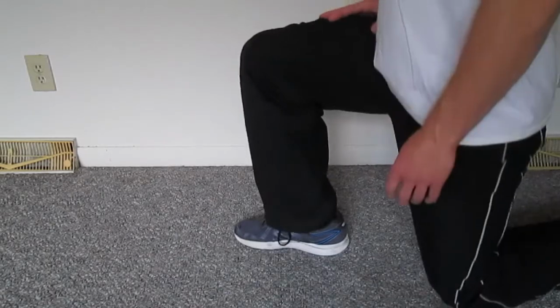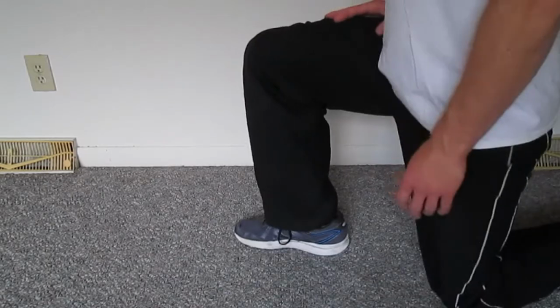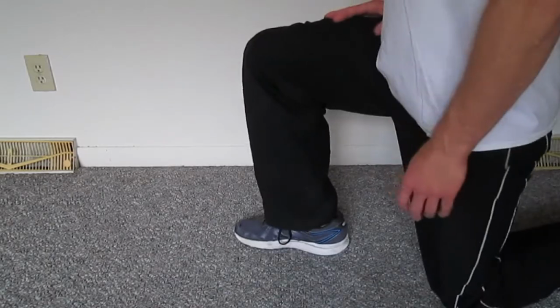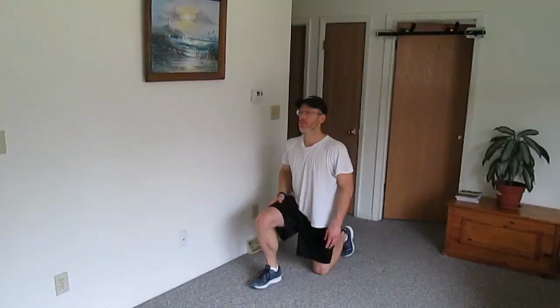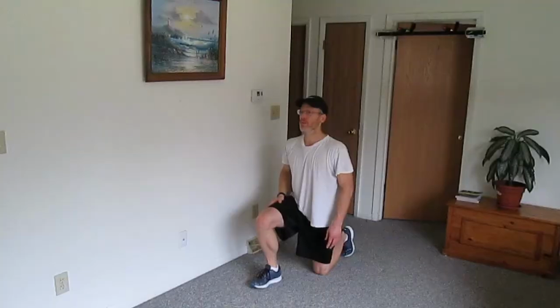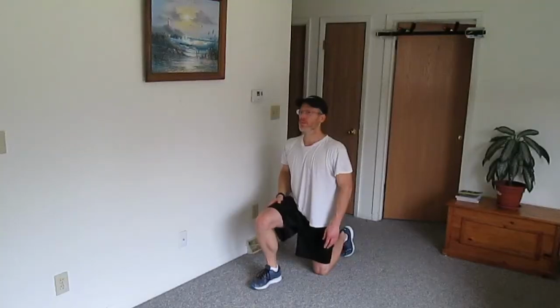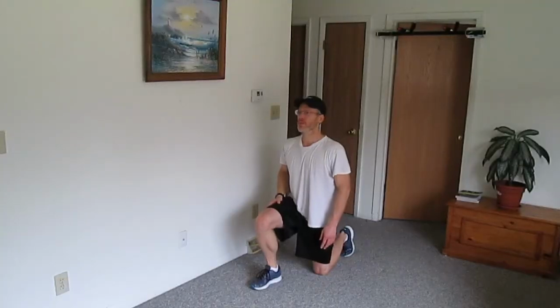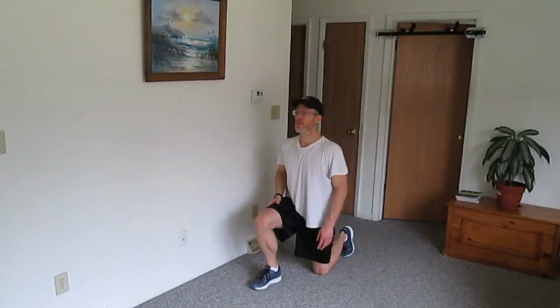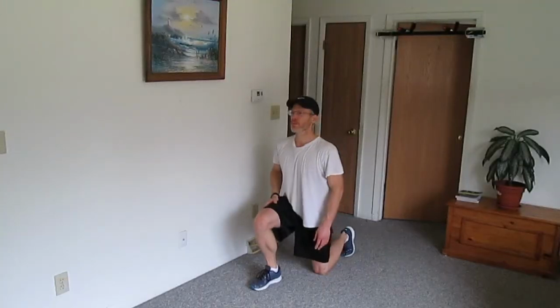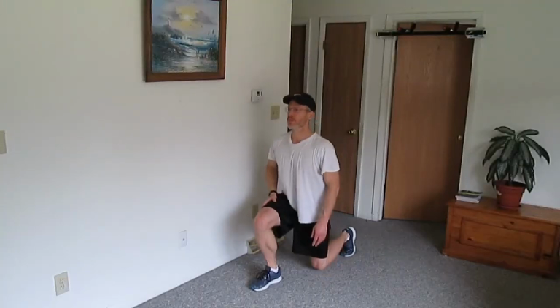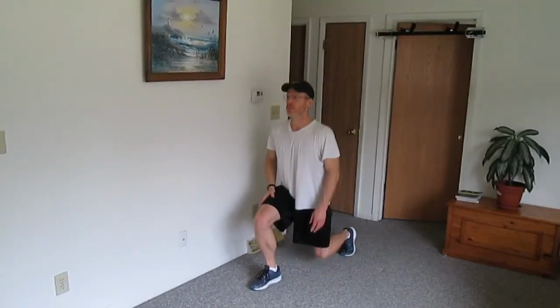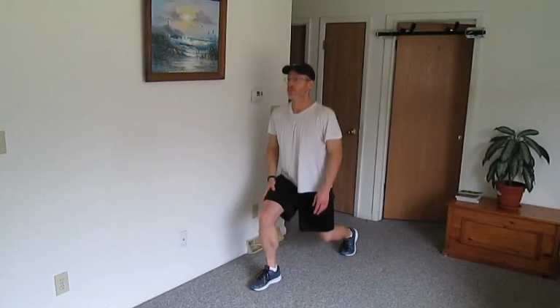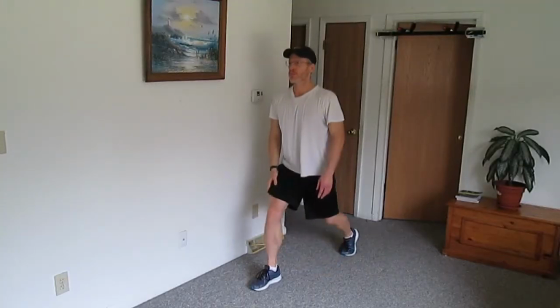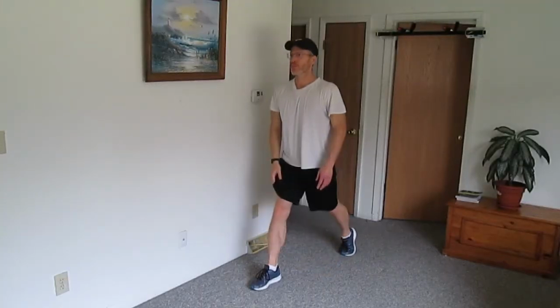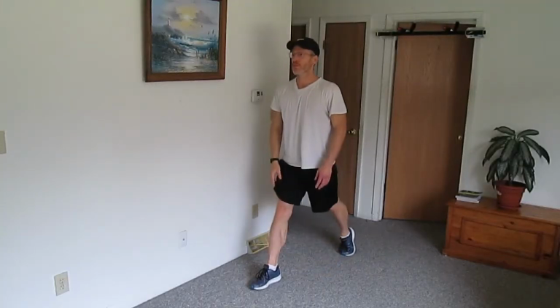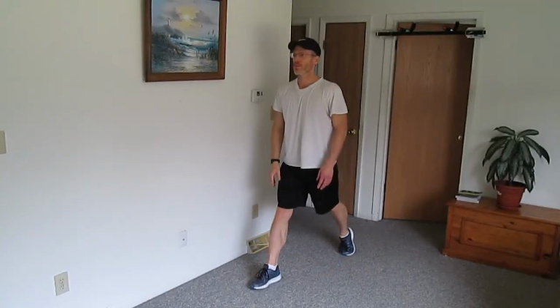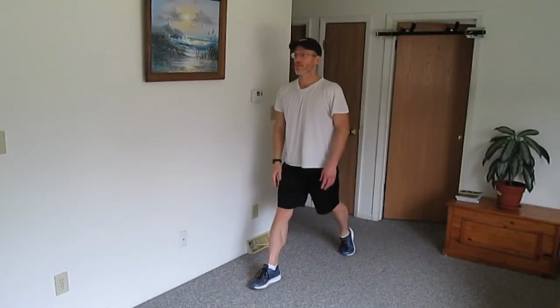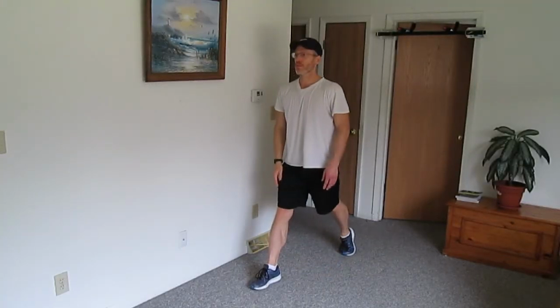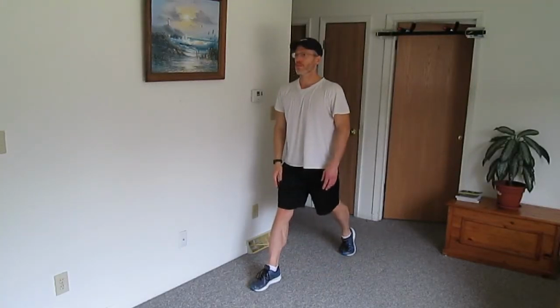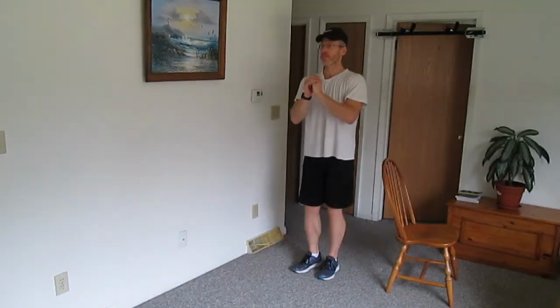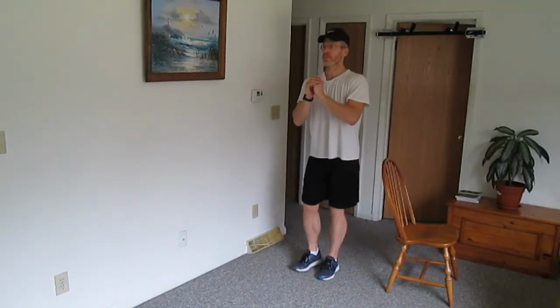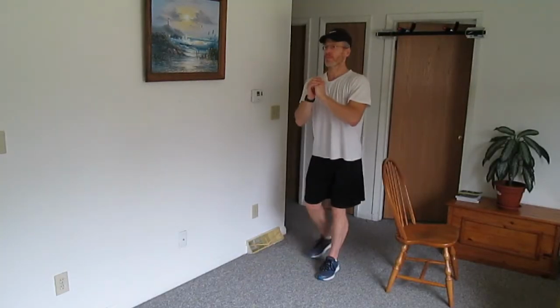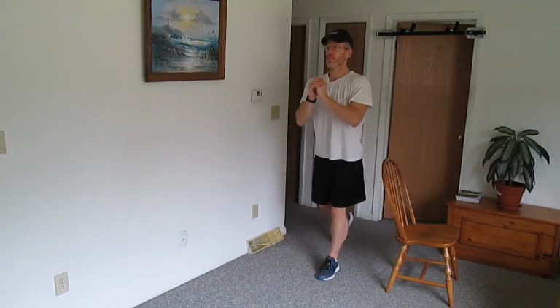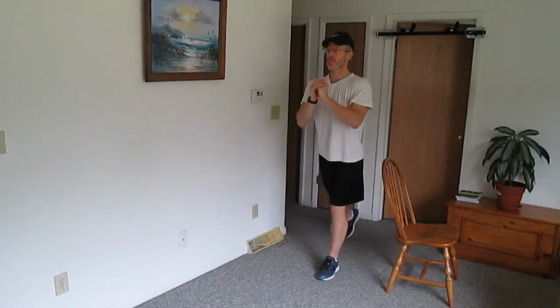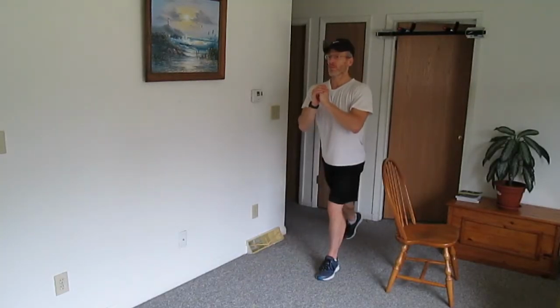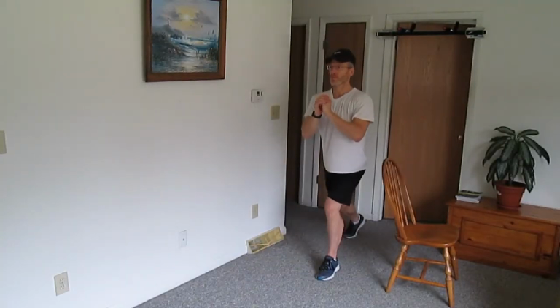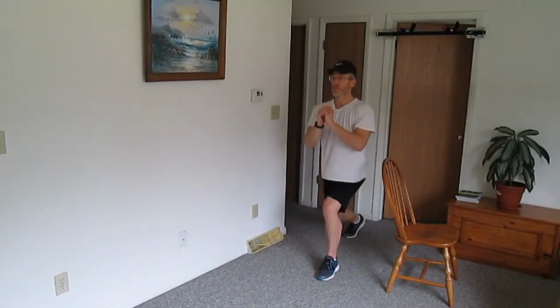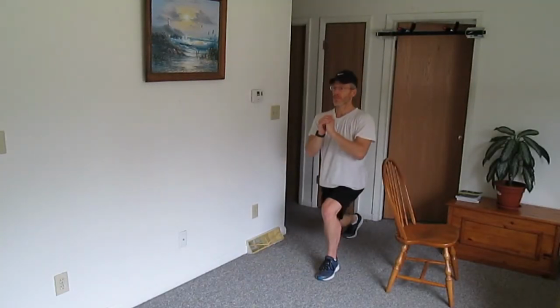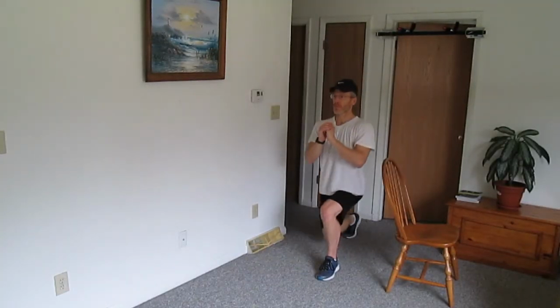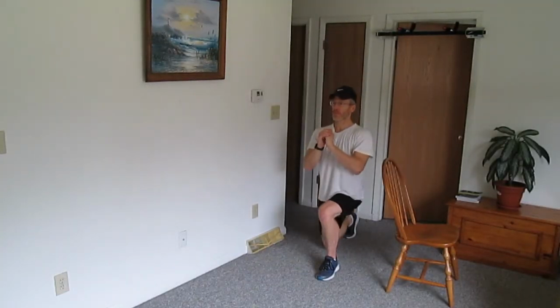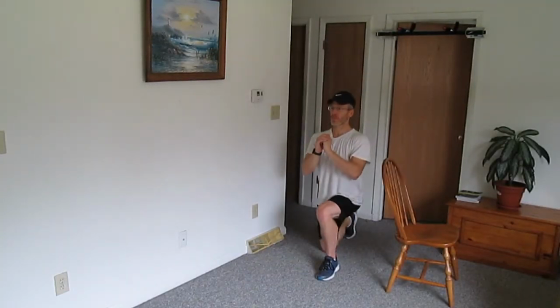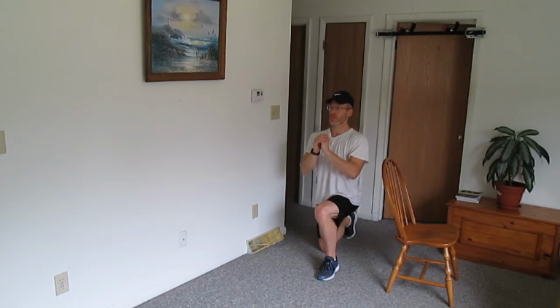As always, have fun and practice. Good luck.